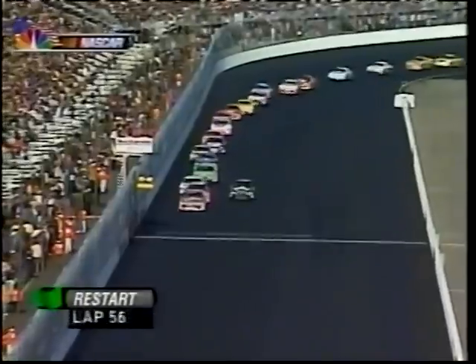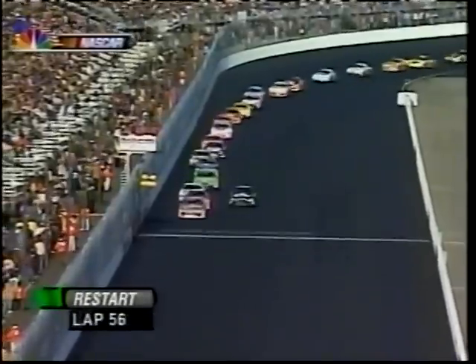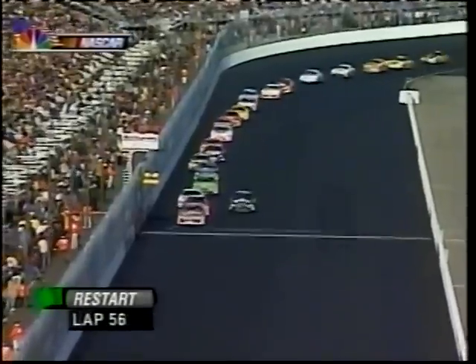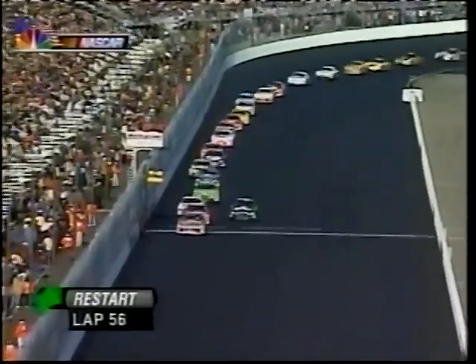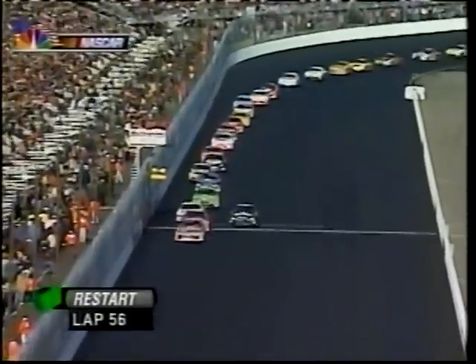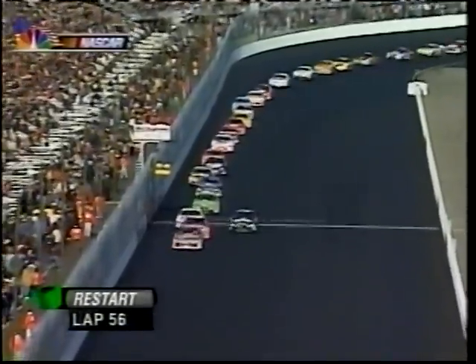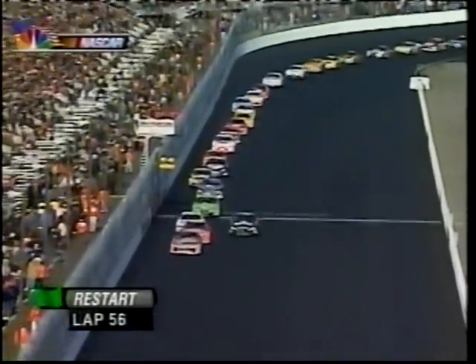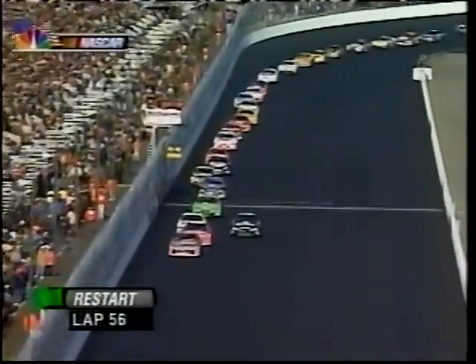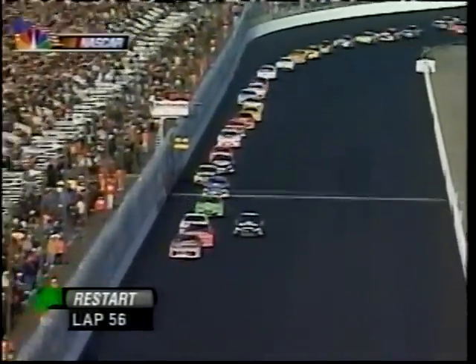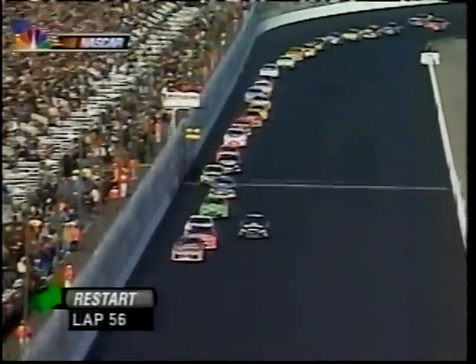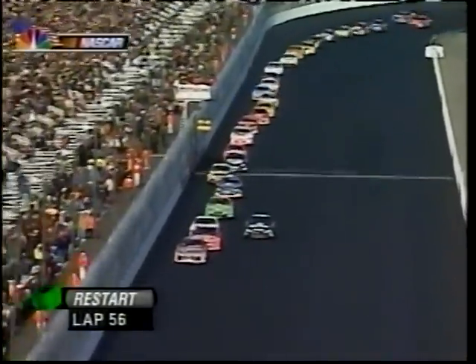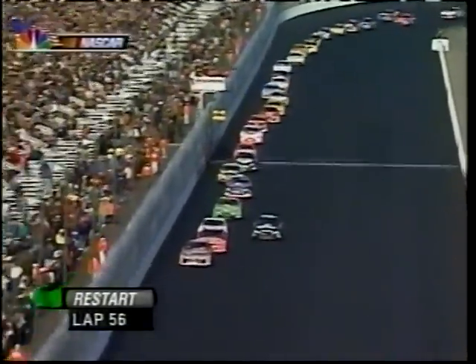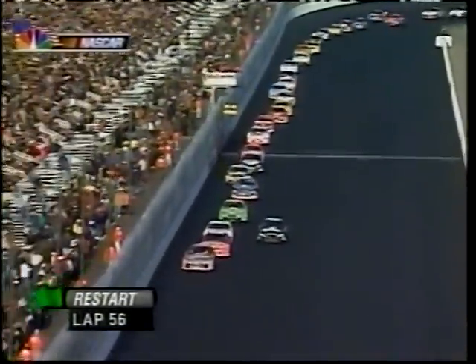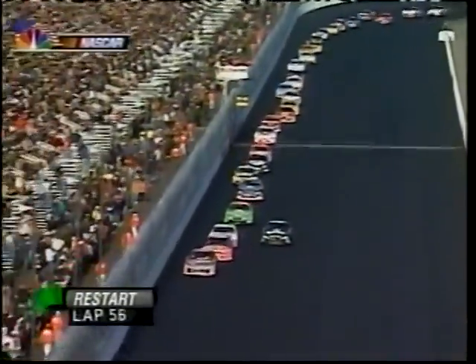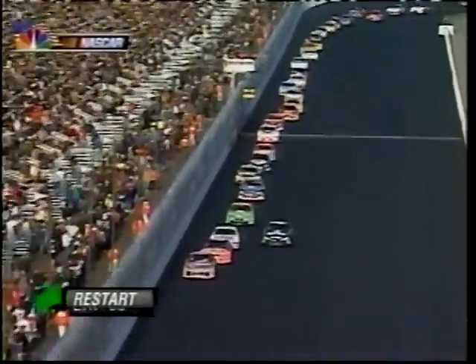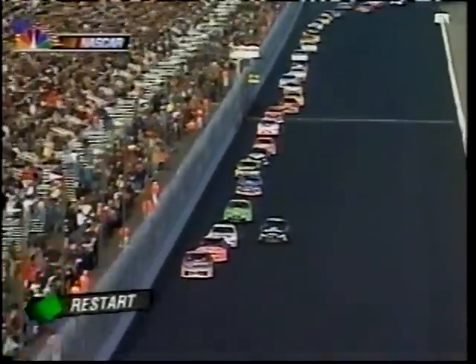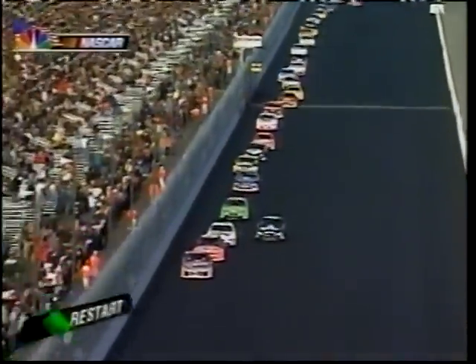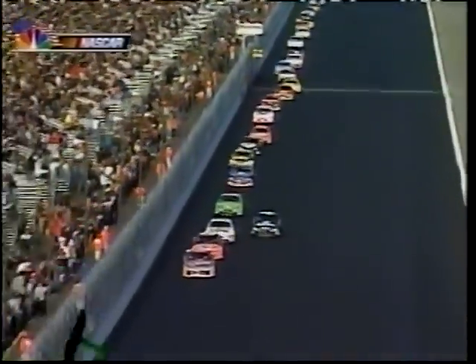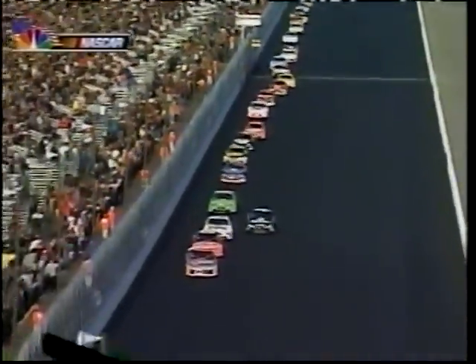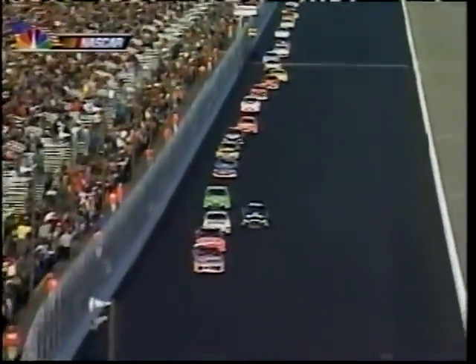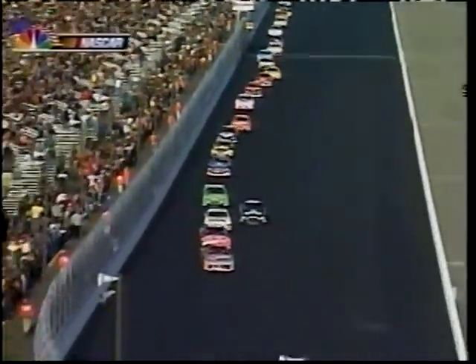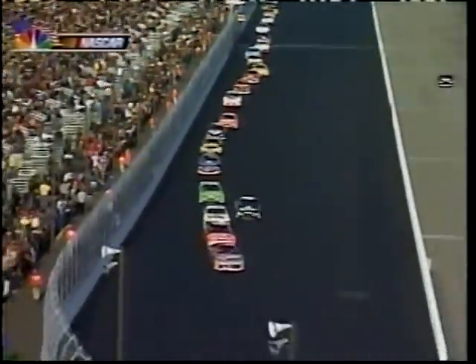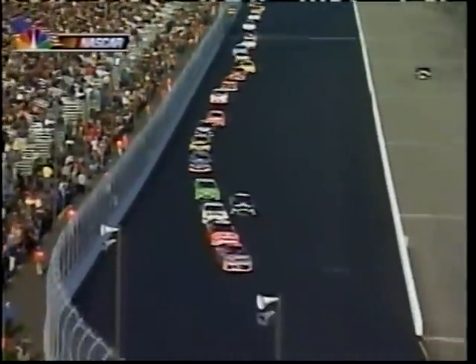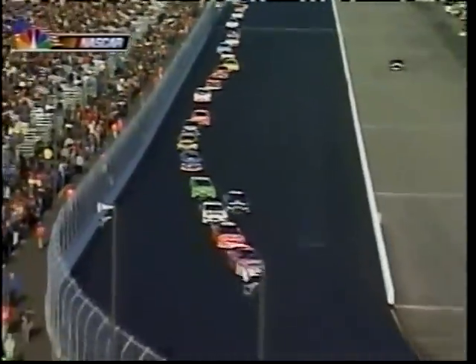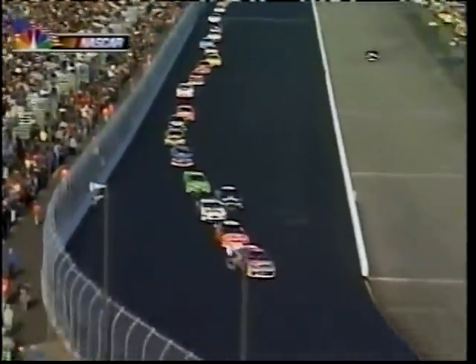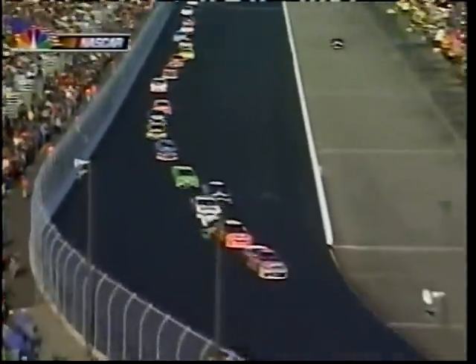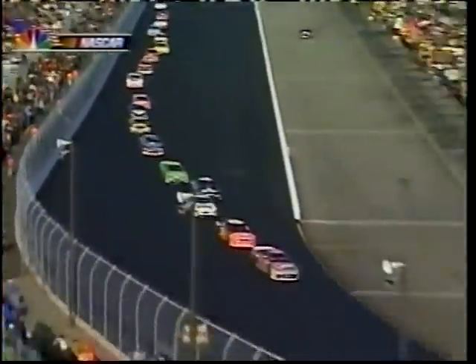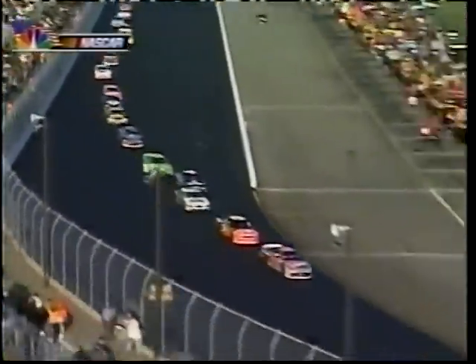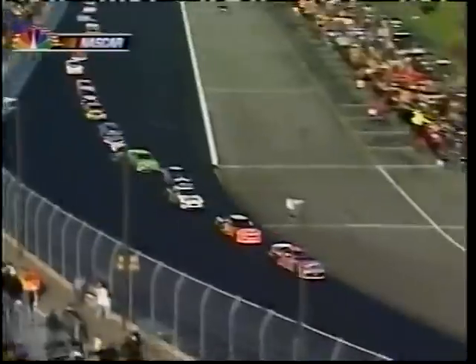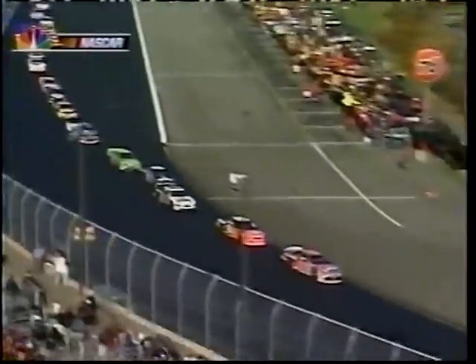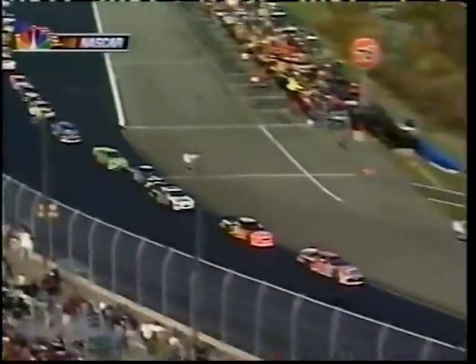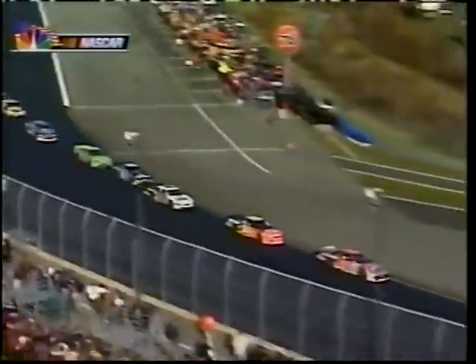Sterling Marlin only took two tires on his last pit stop. Jeff Gordon got four. Let's see how long that plays out.